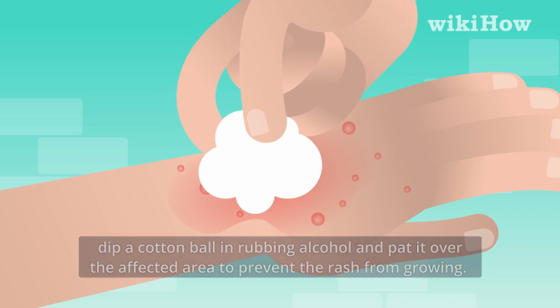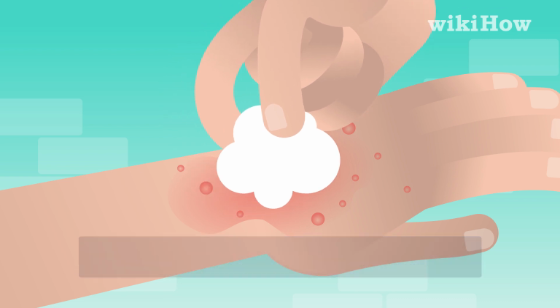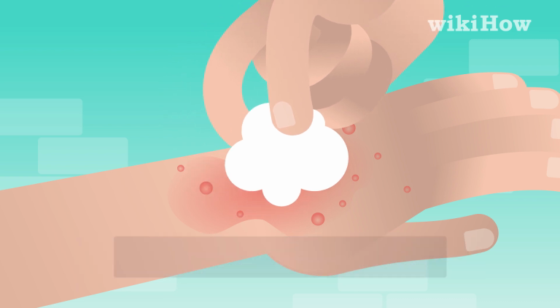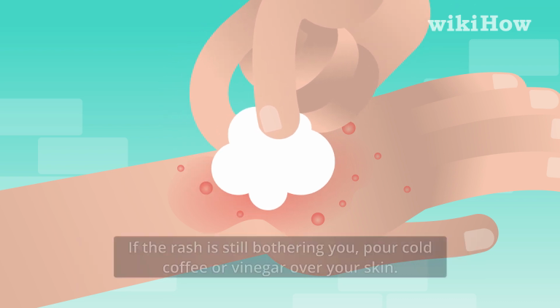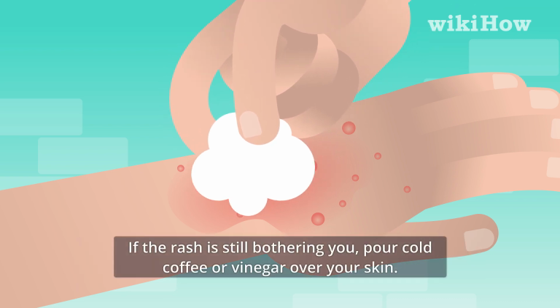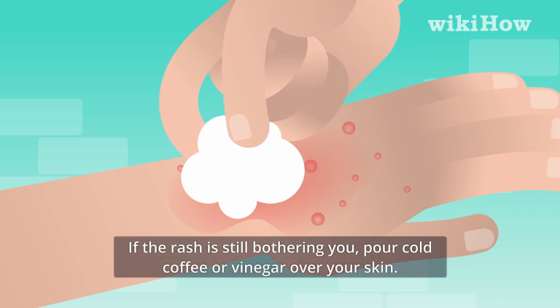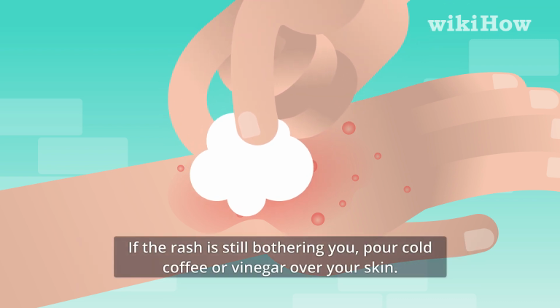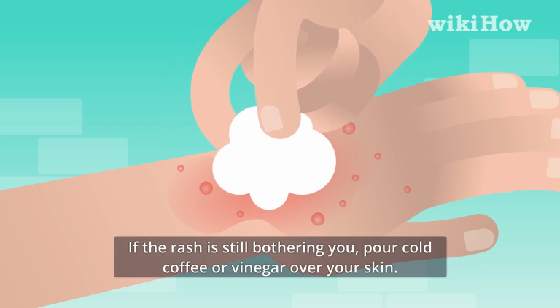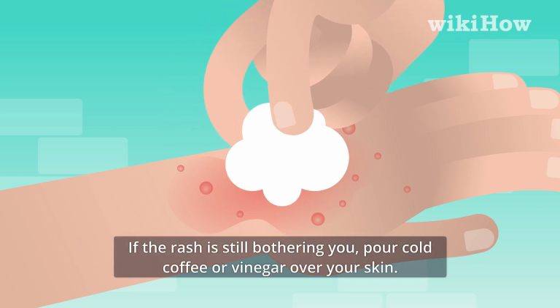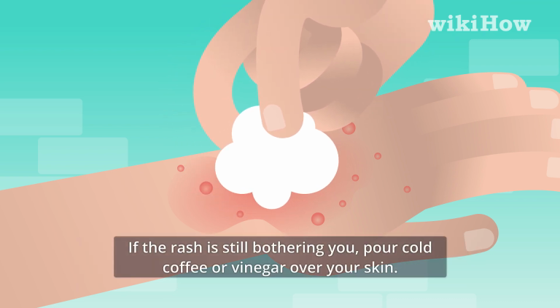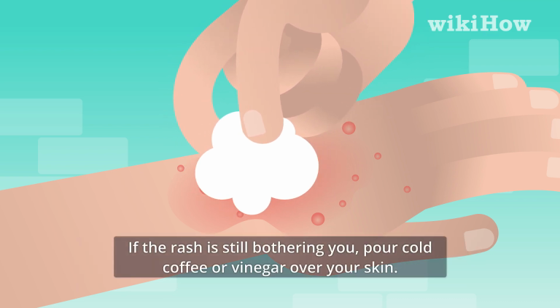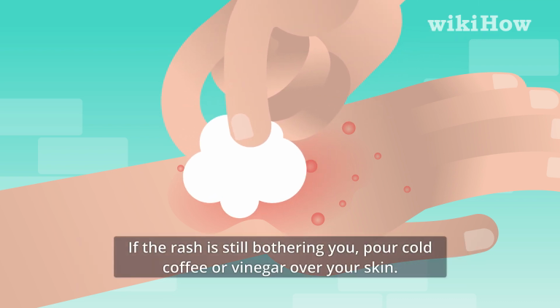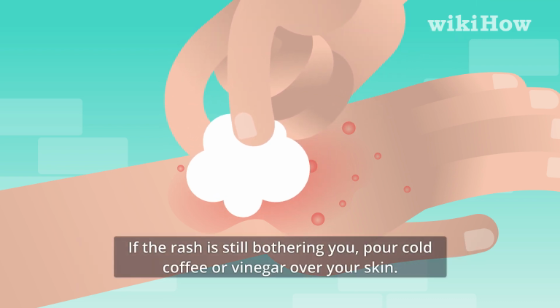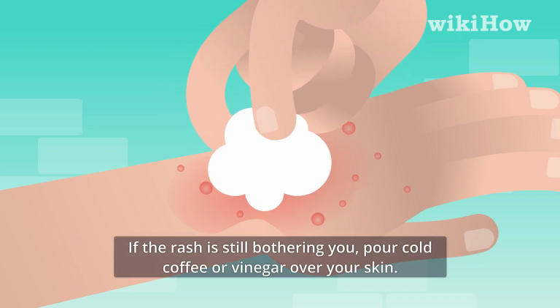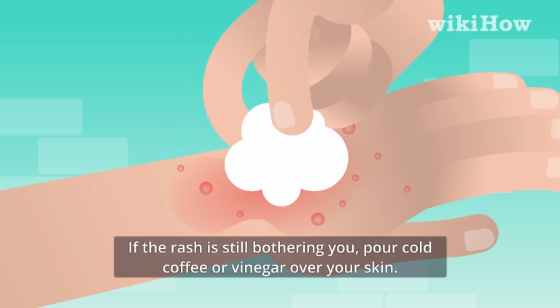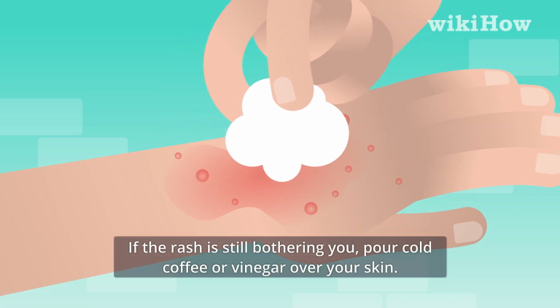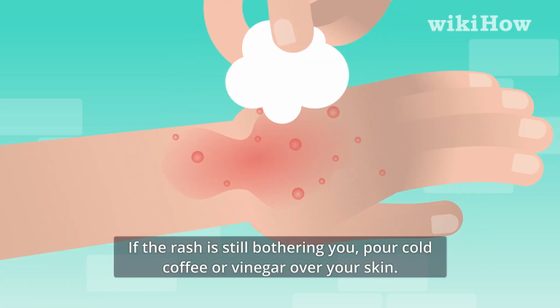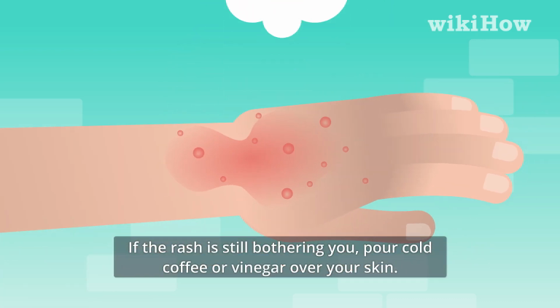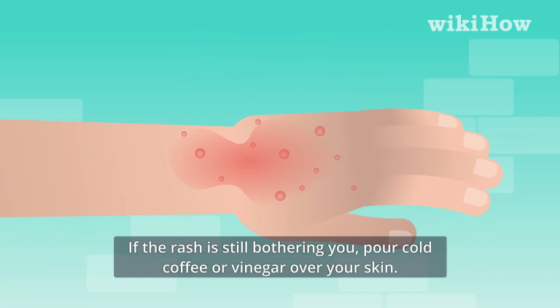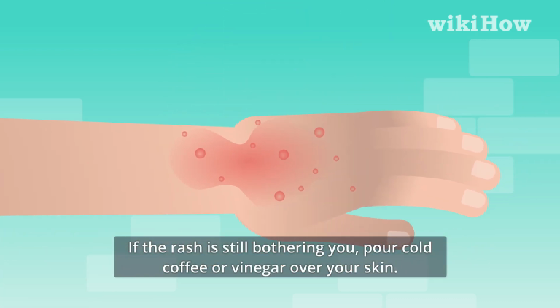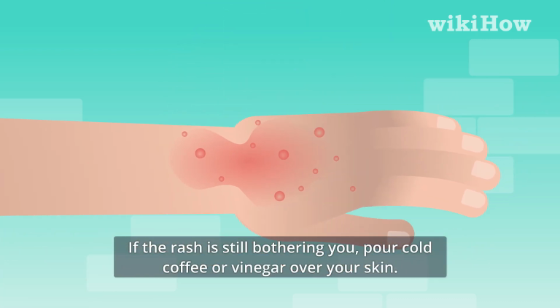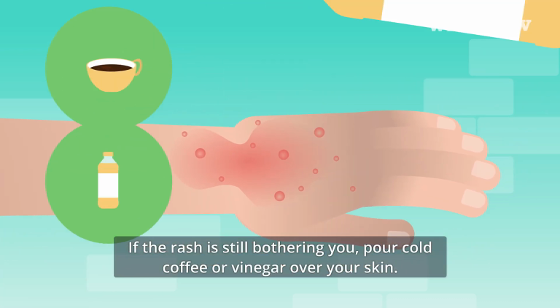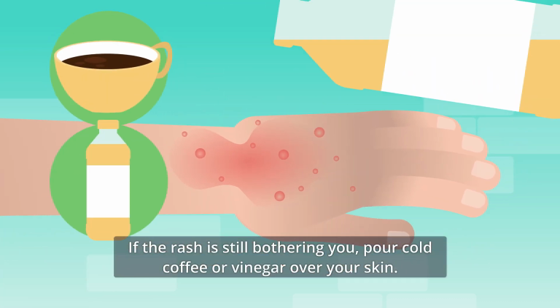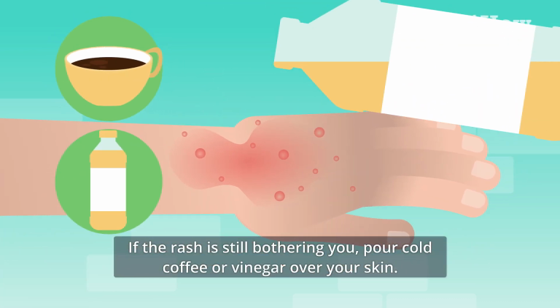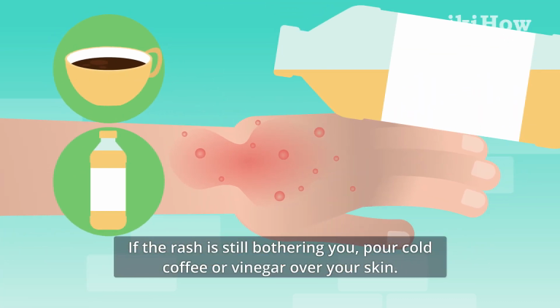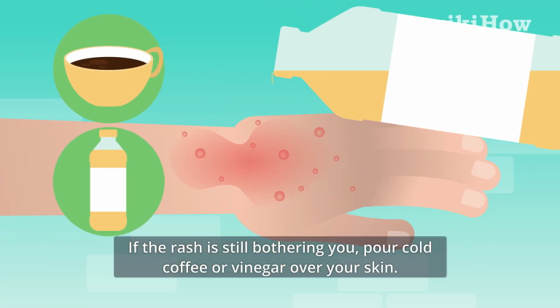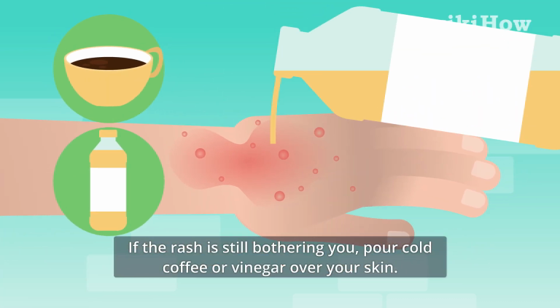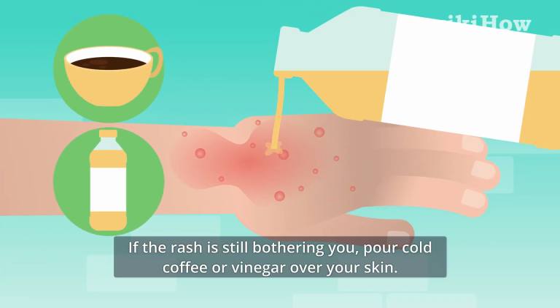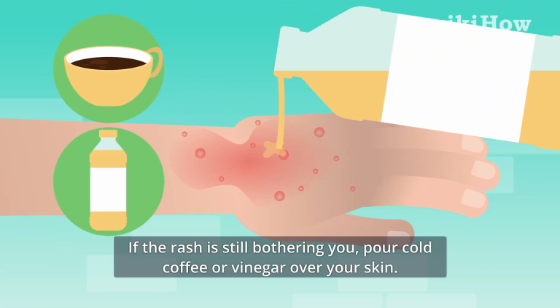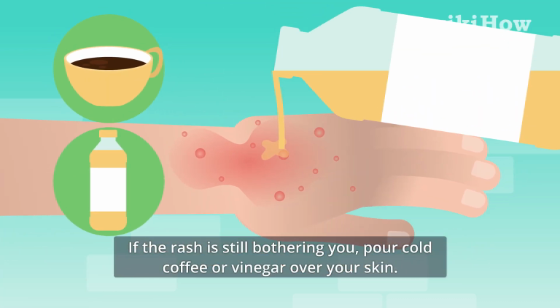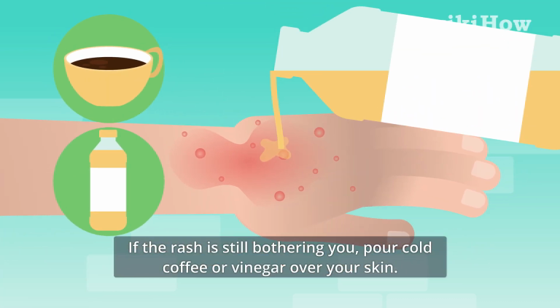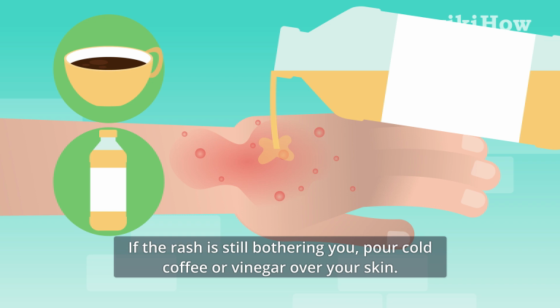If the rash is still bothering you, pour cold coffee or vinegar over your skin.